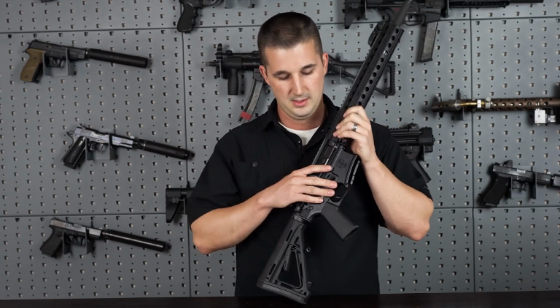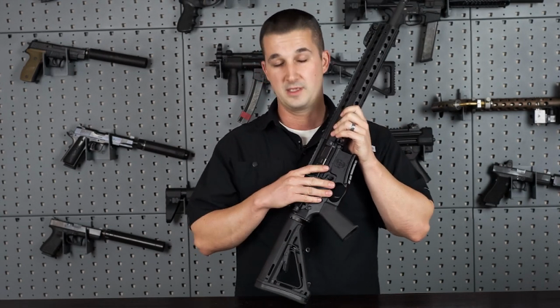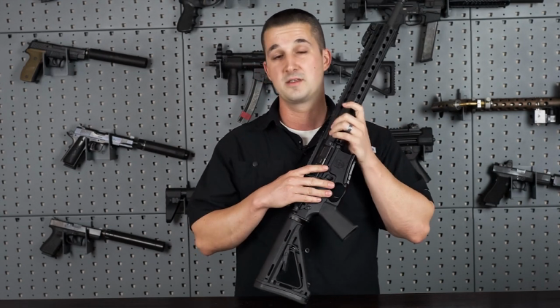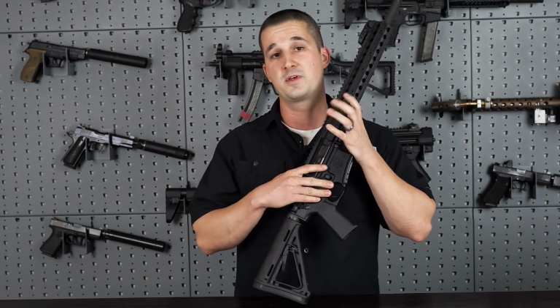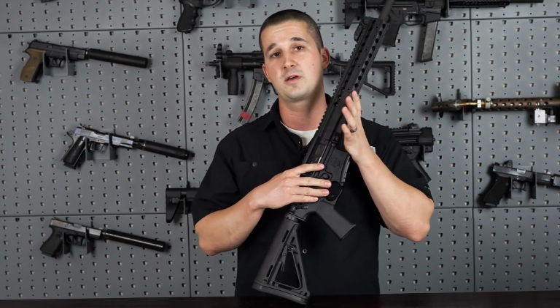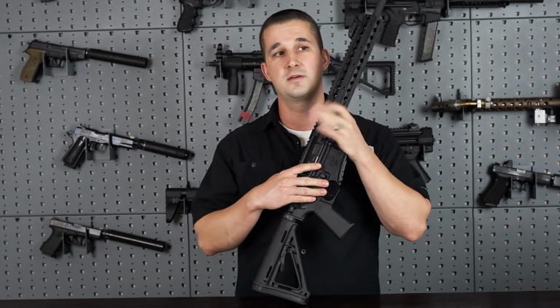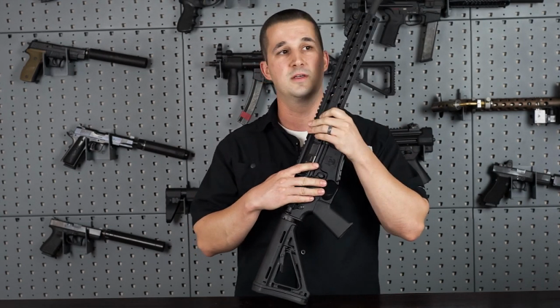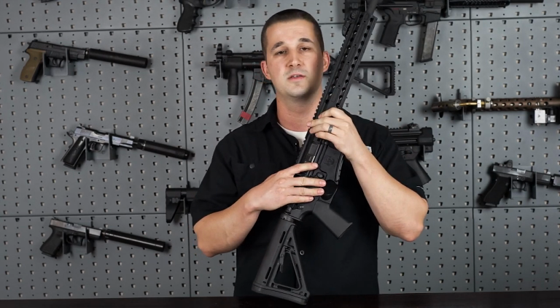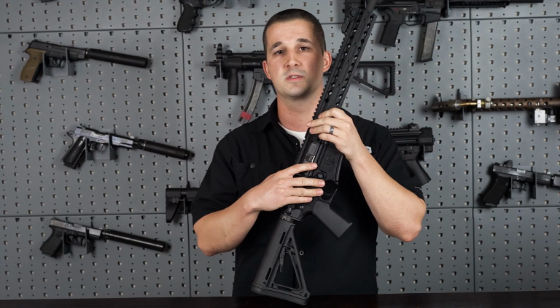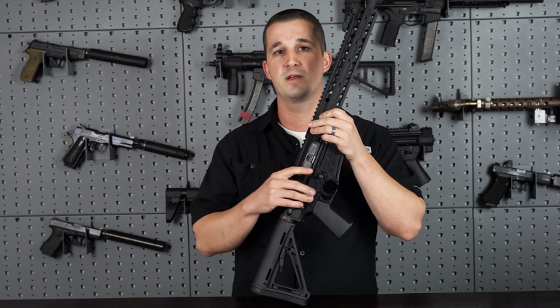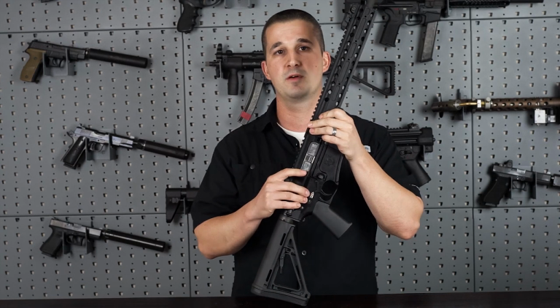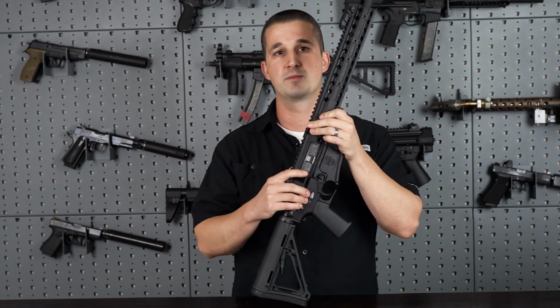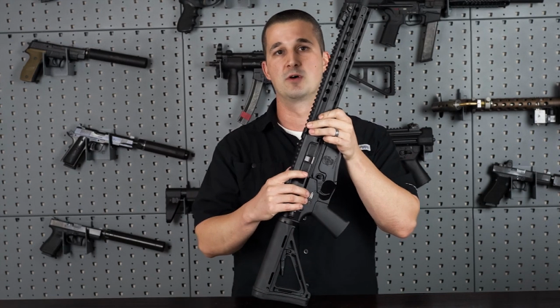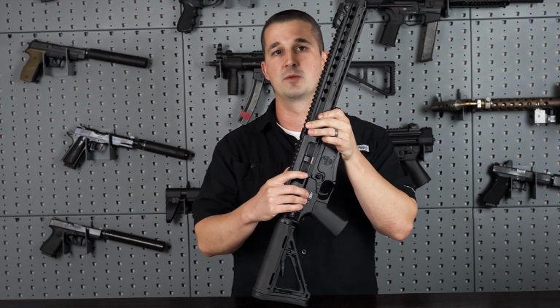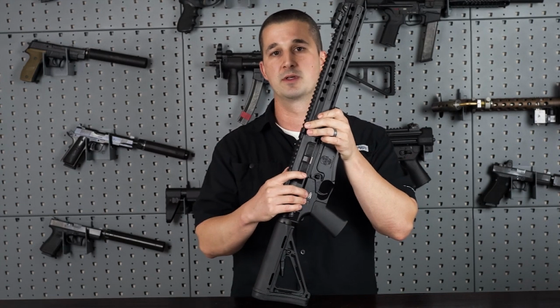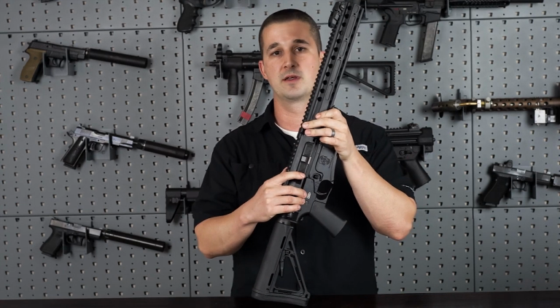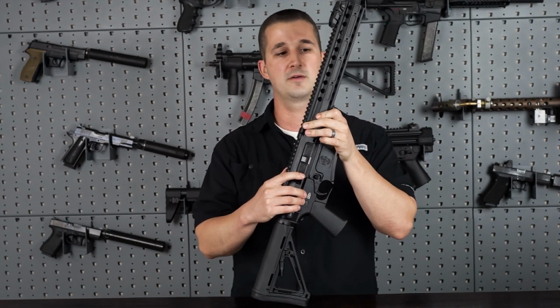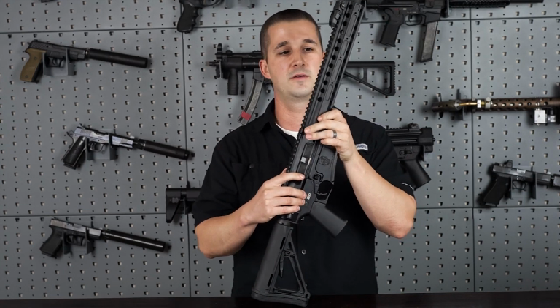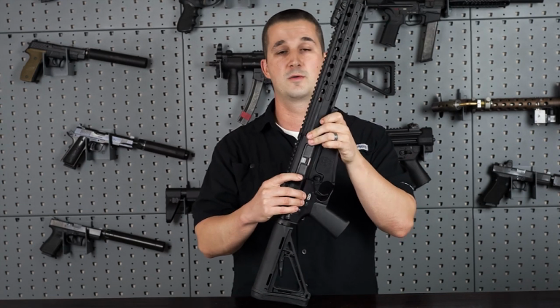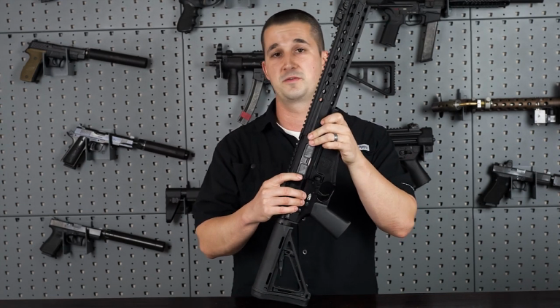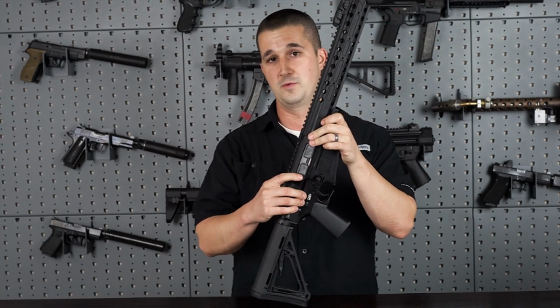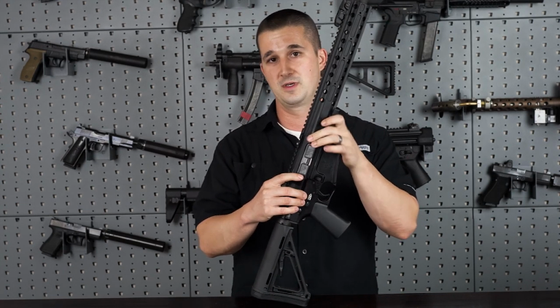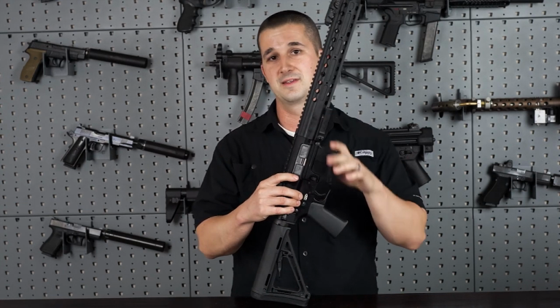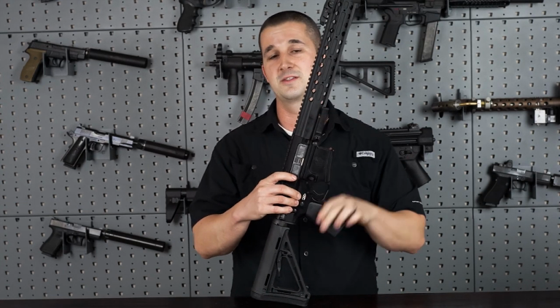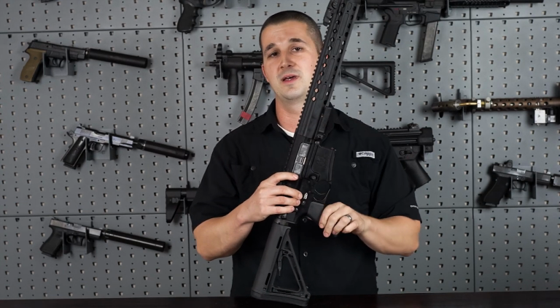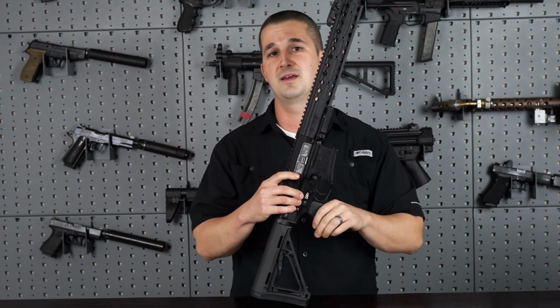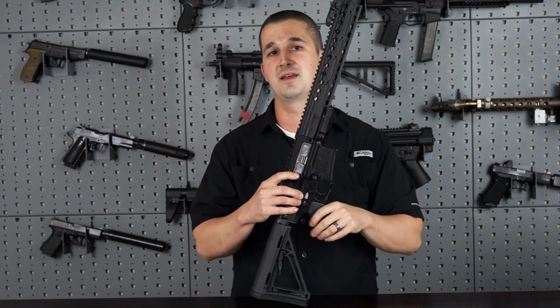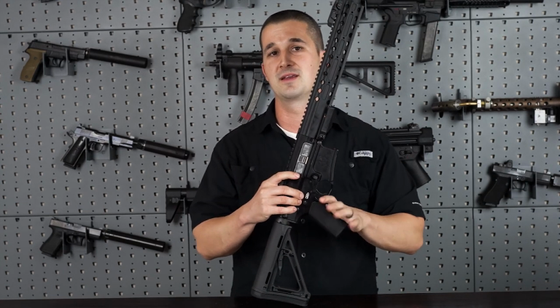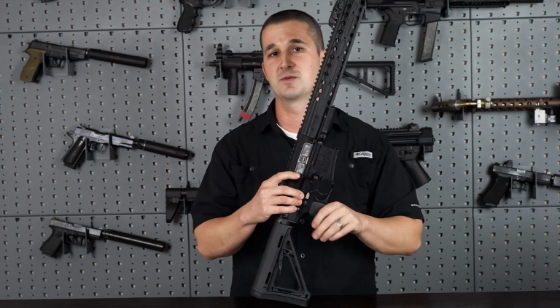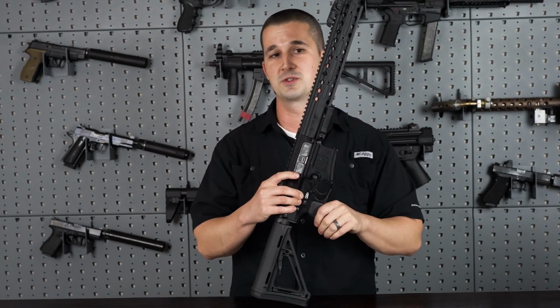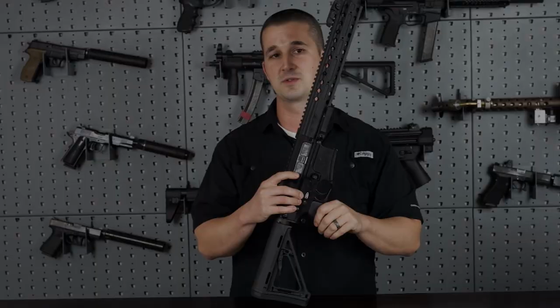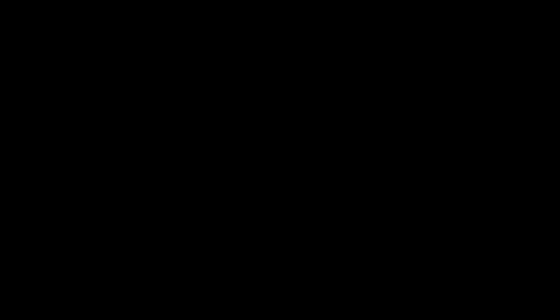So that's enough talking. You guys know what it's made from, you know how to put it together, and you know what it's for. Let's go ahead and see what it shoots like.